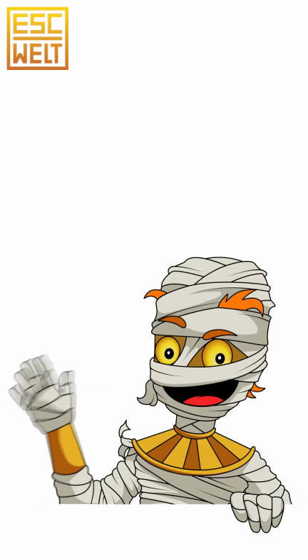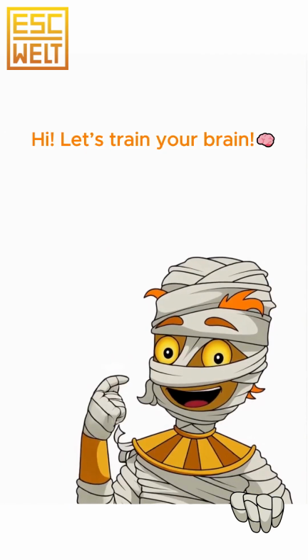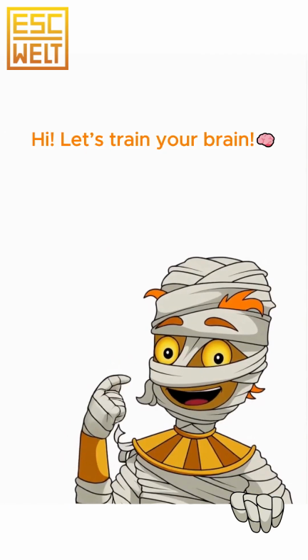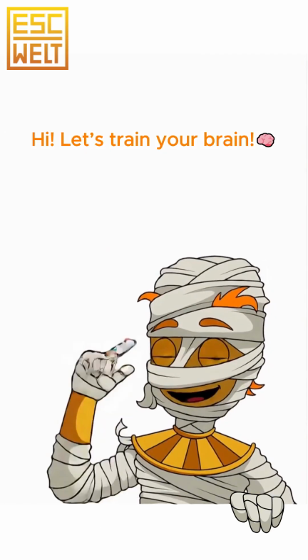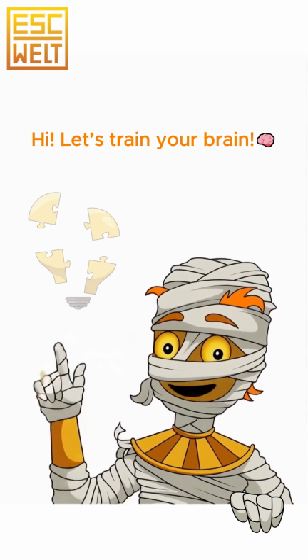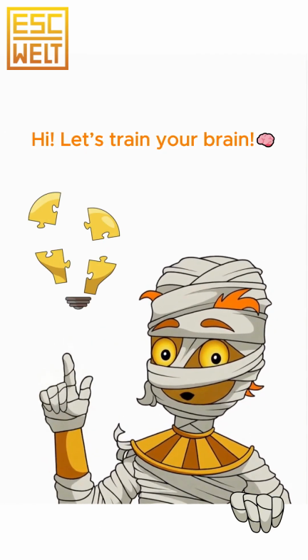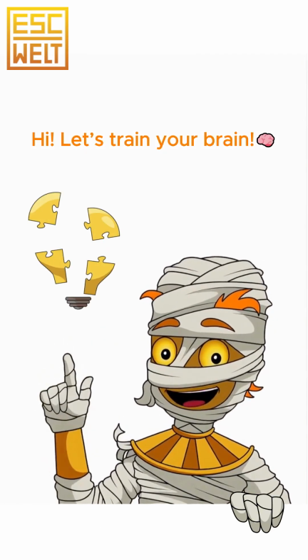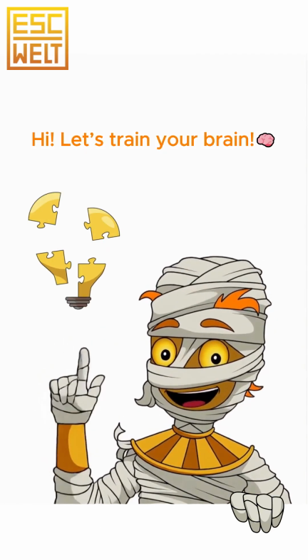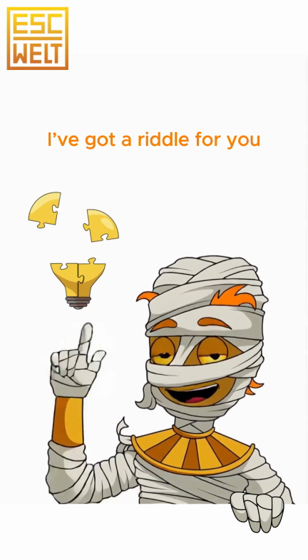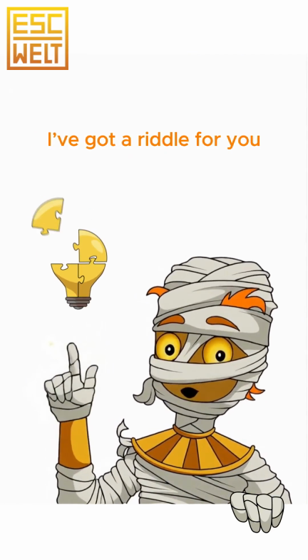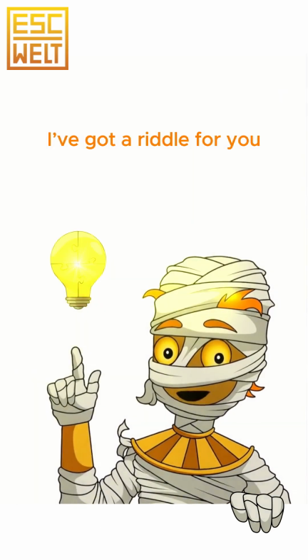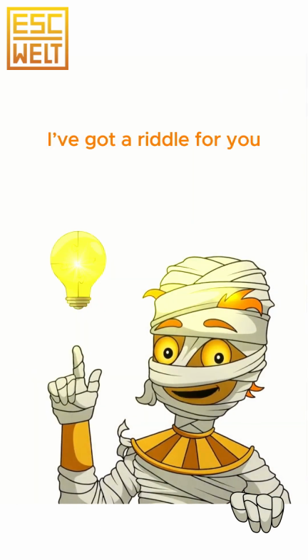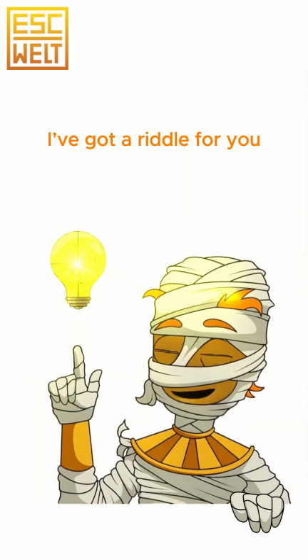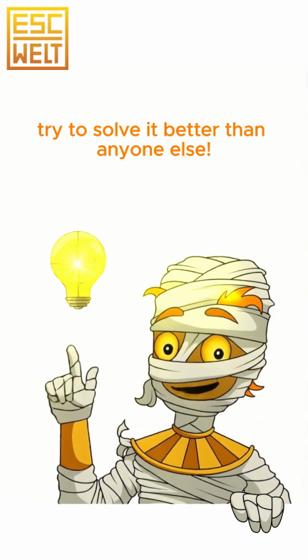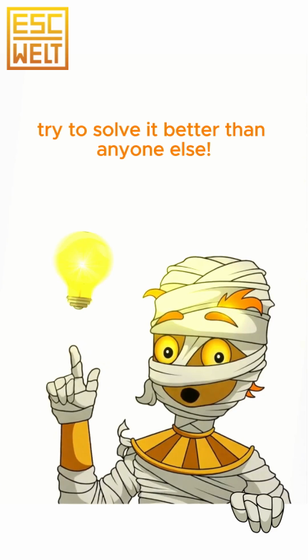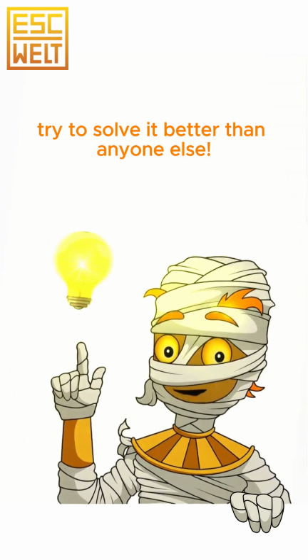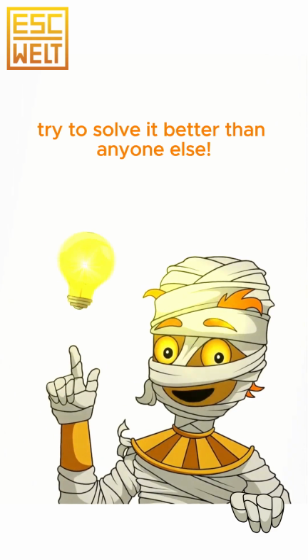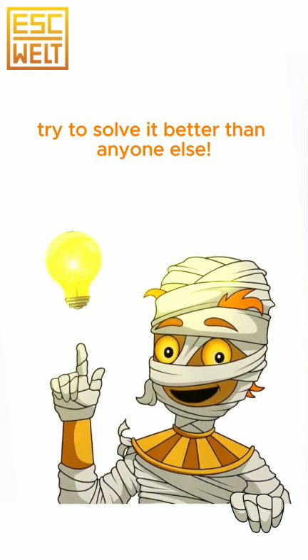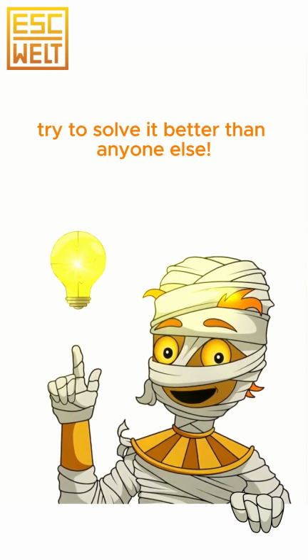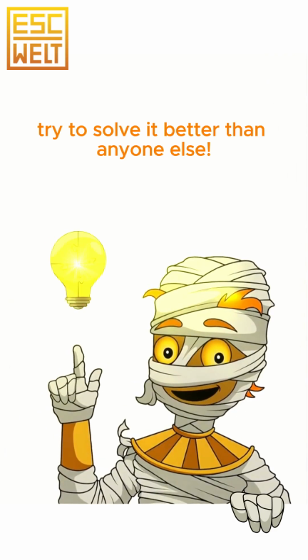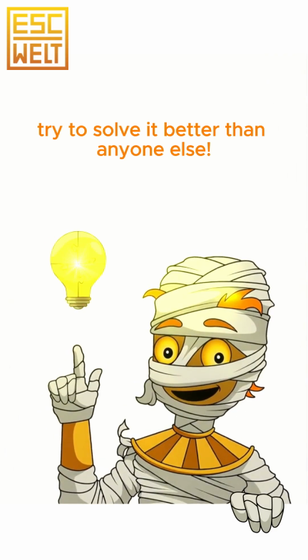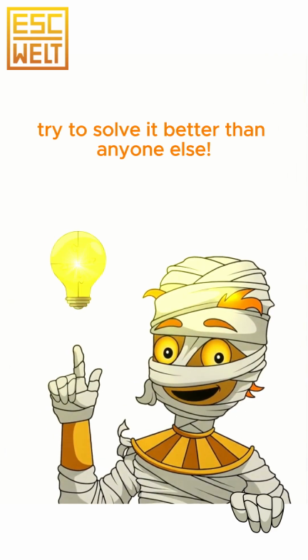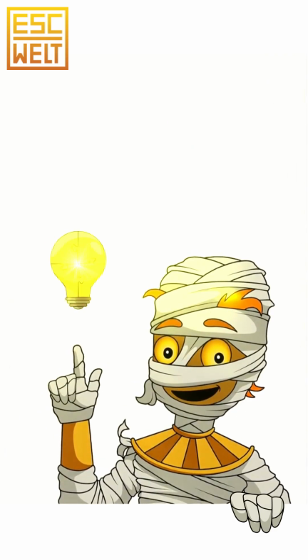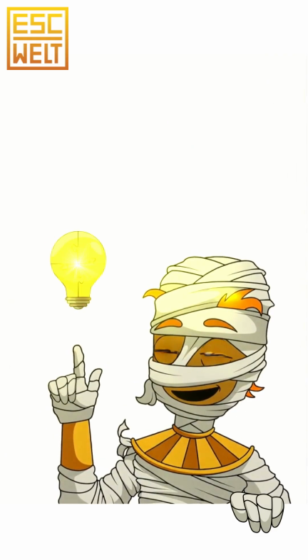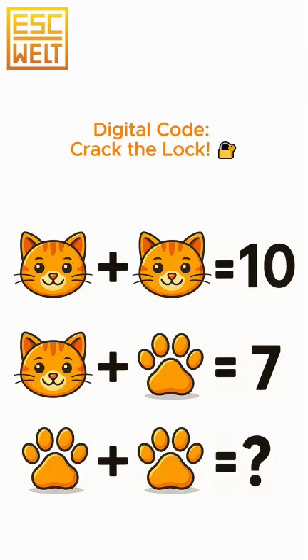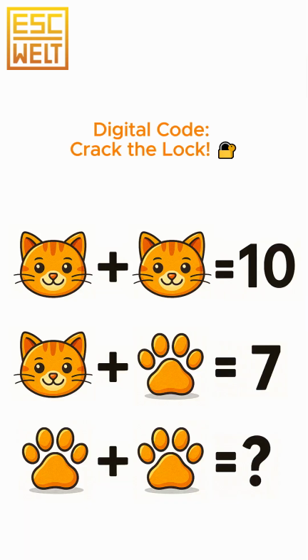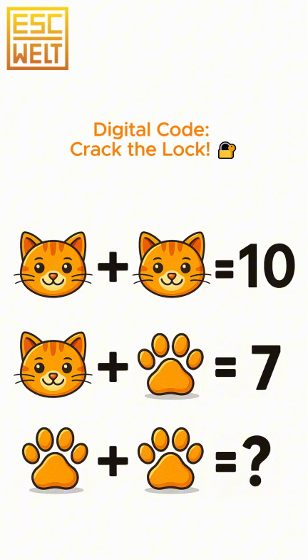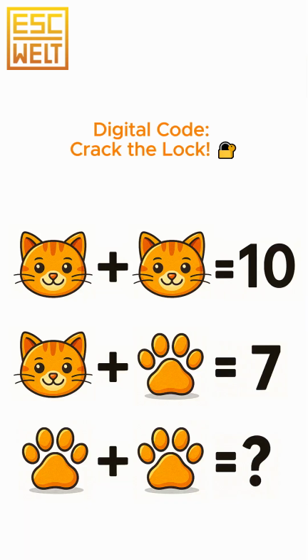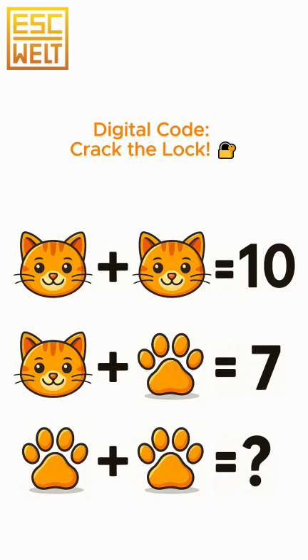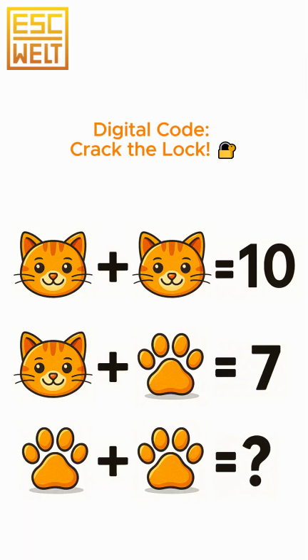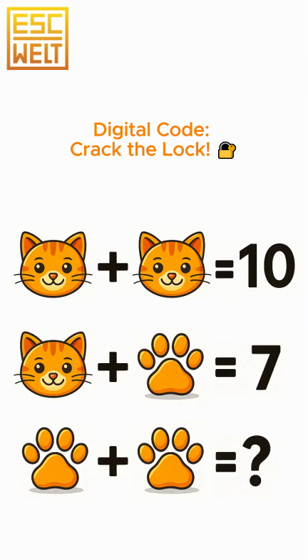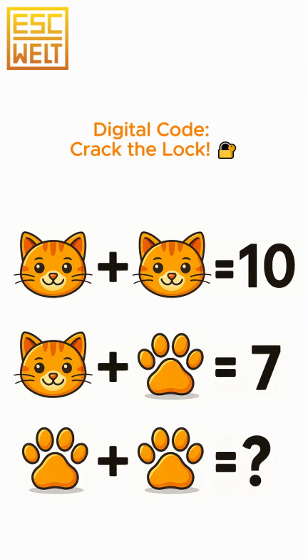Hi, let's train your brain. I've got a riddle for you. Try to solve it better than anyone else. Digital code, crack the lock.